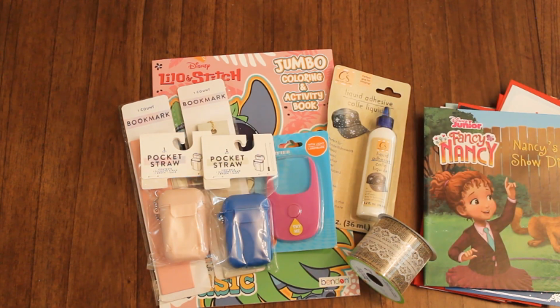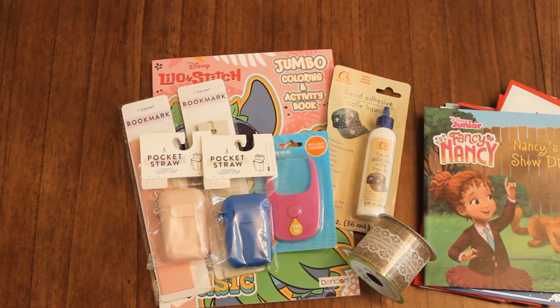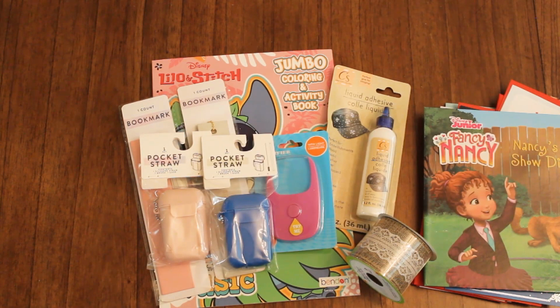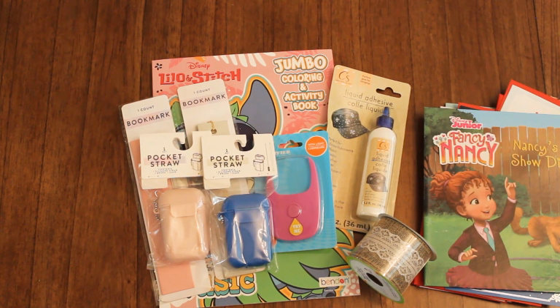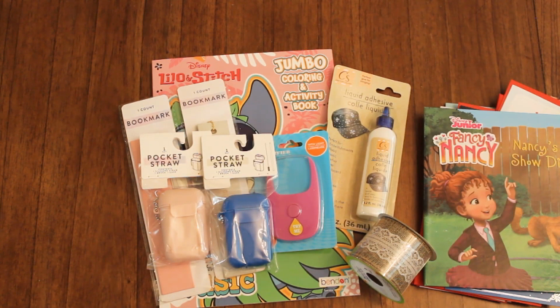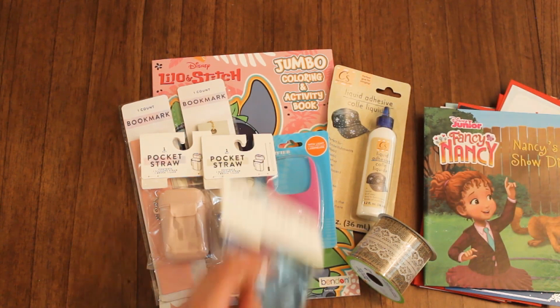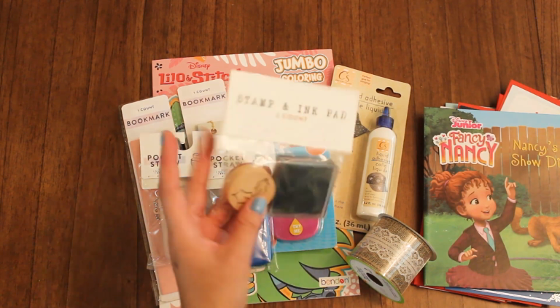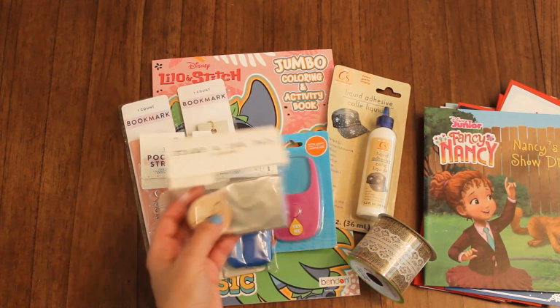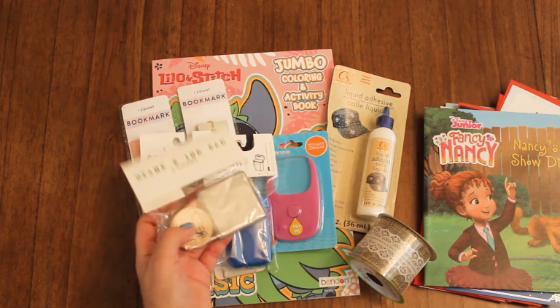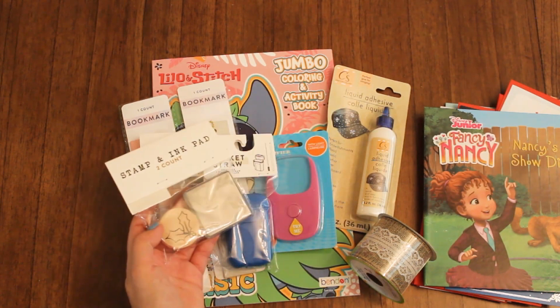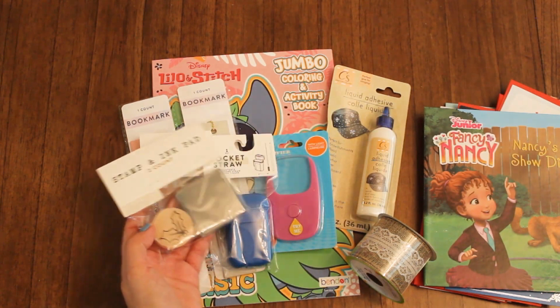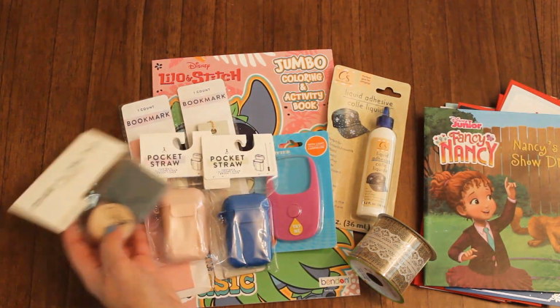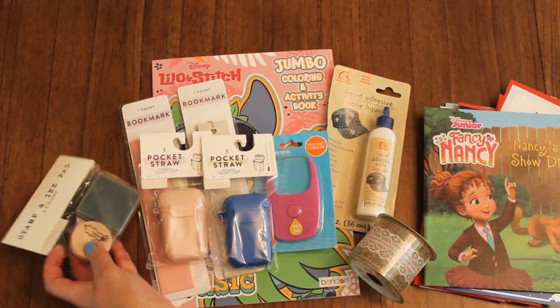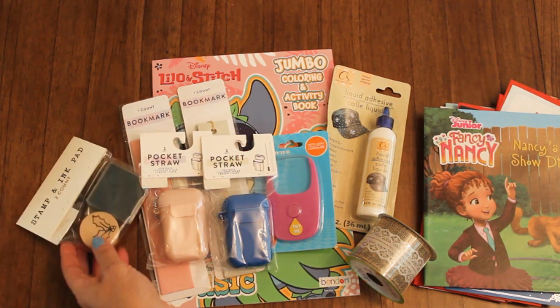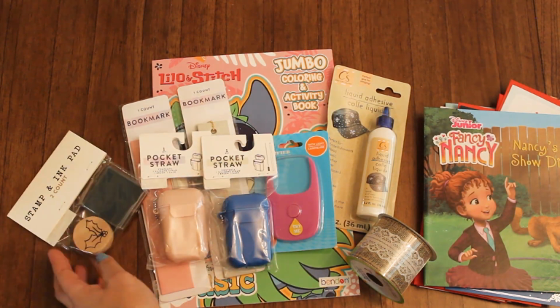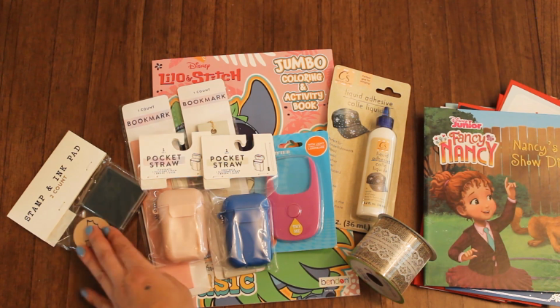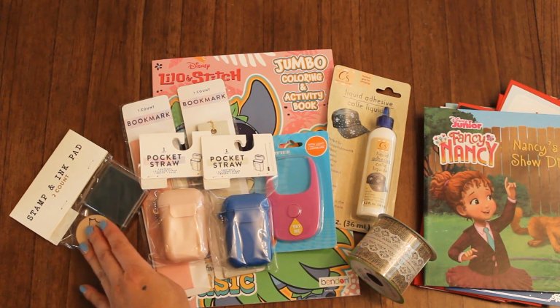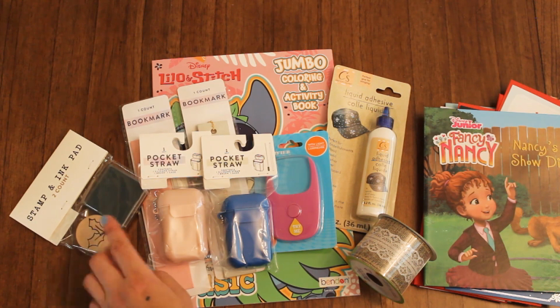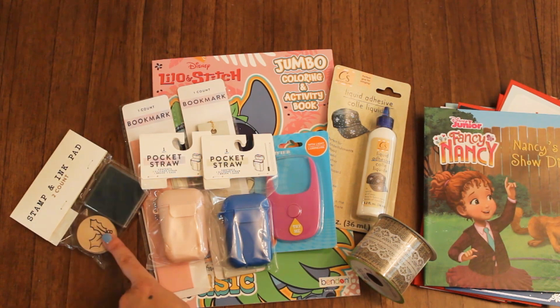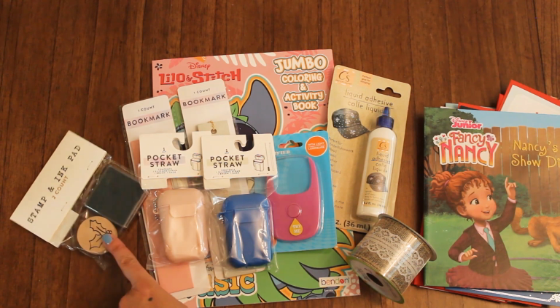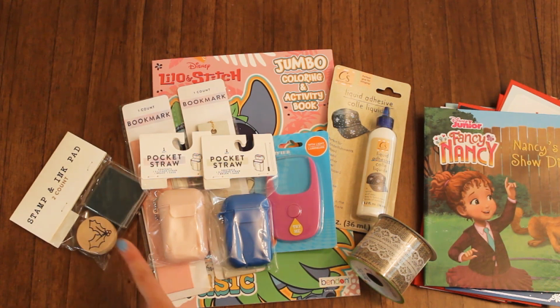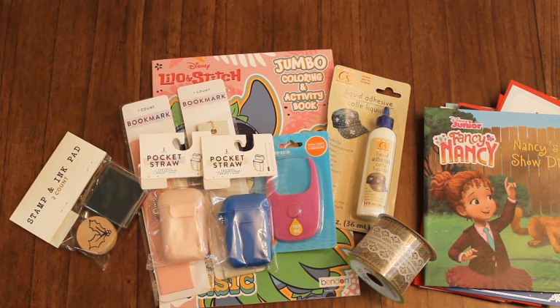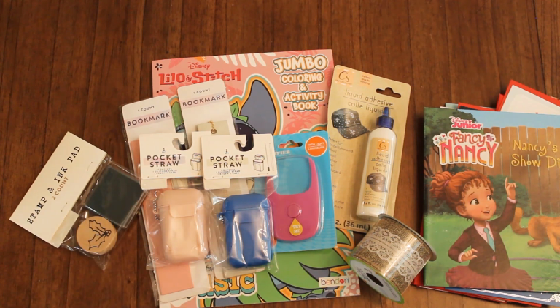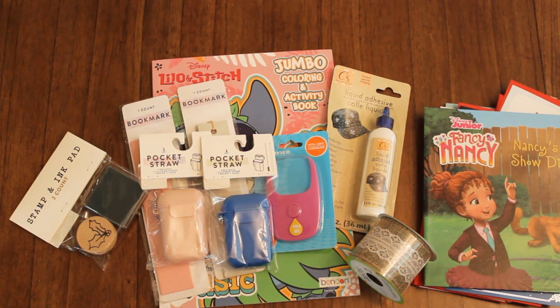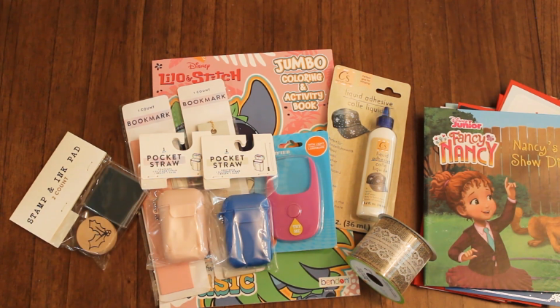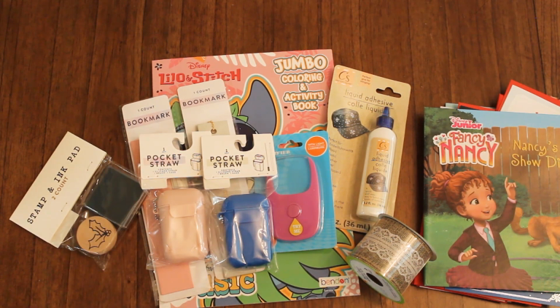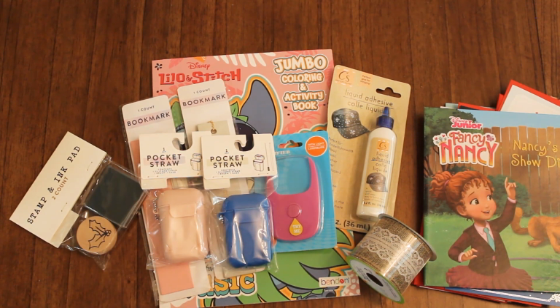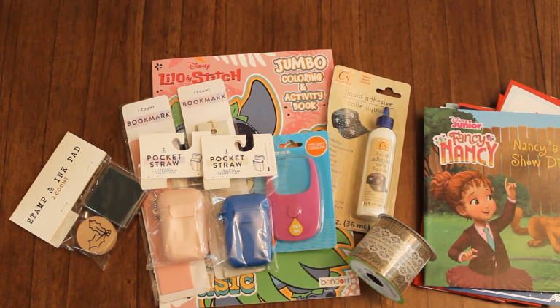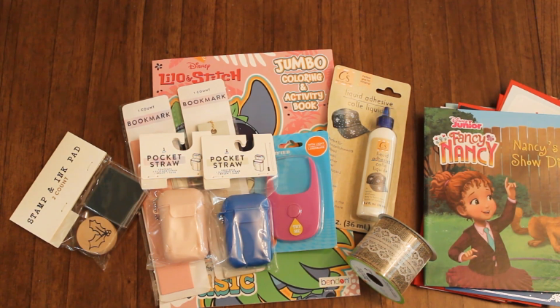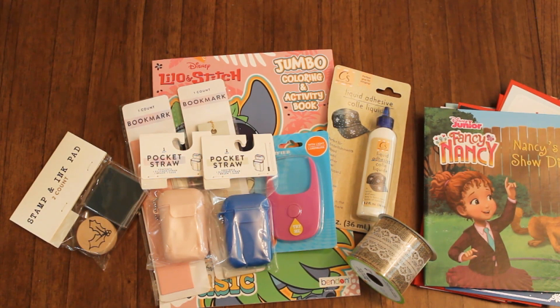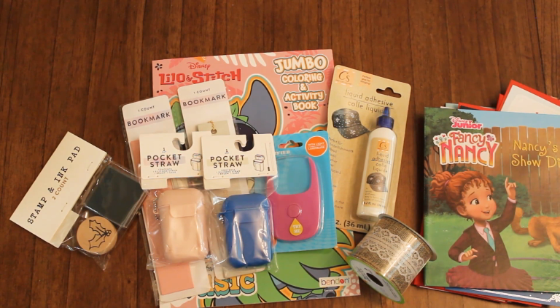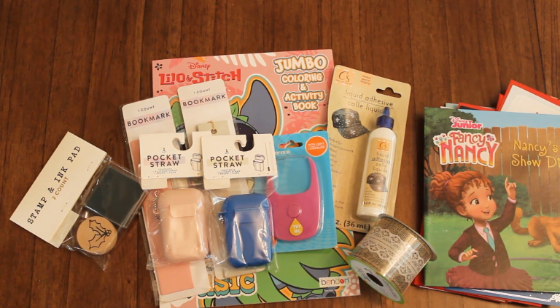I also got one of these stamp sets with the holly. I thought that would be nice to create a little seal with that.